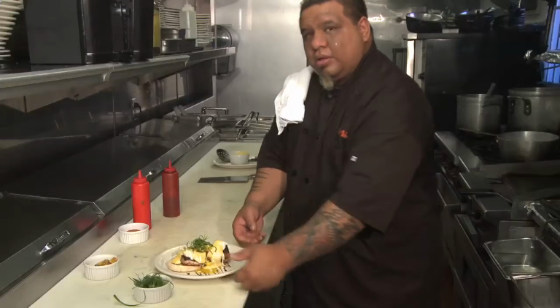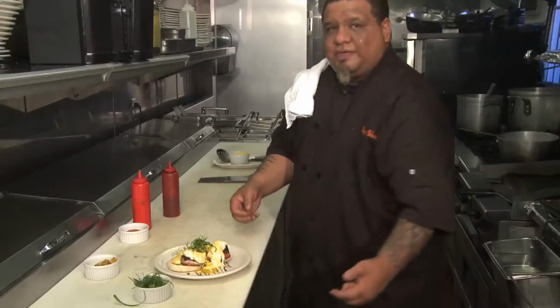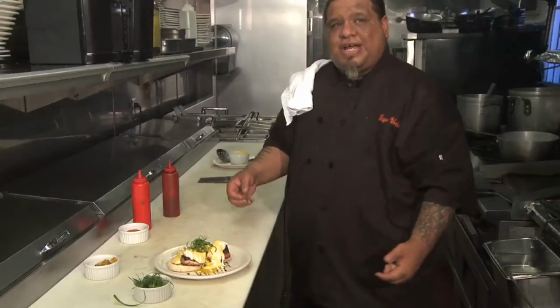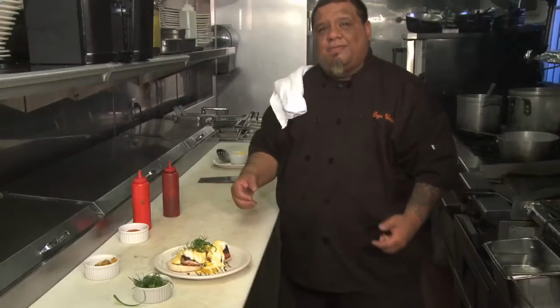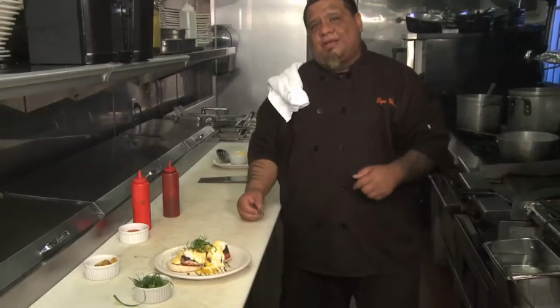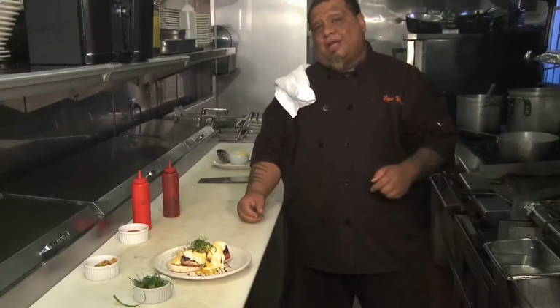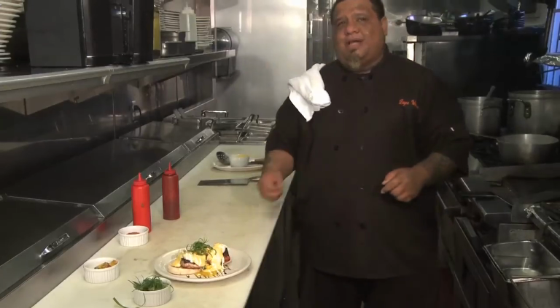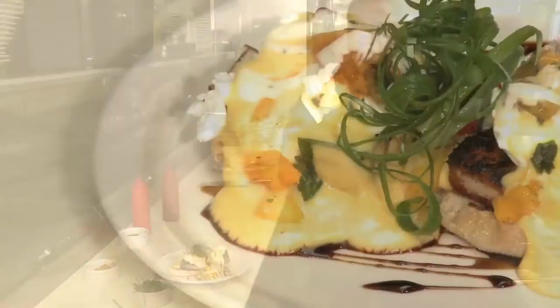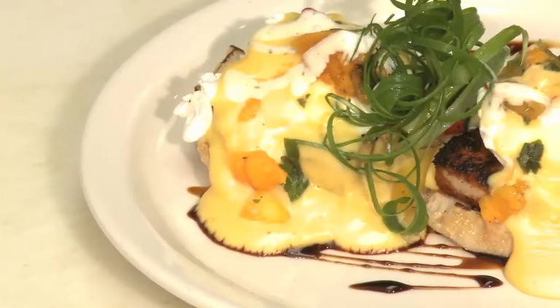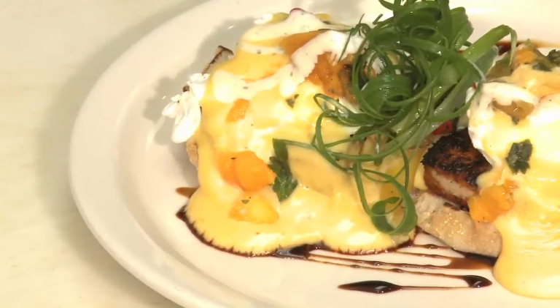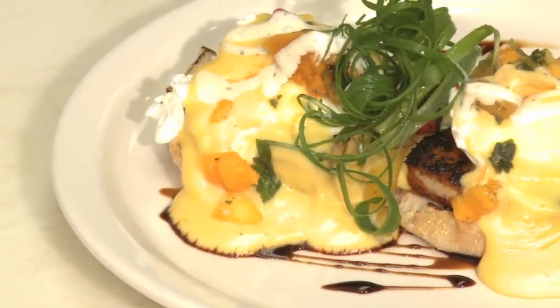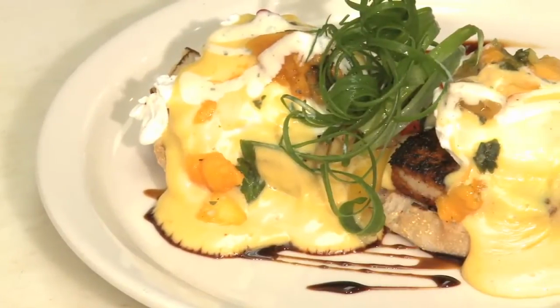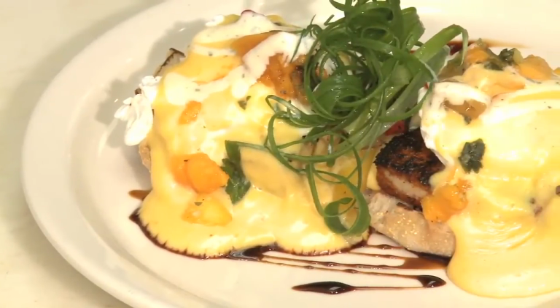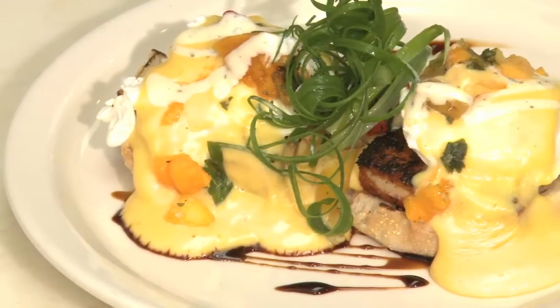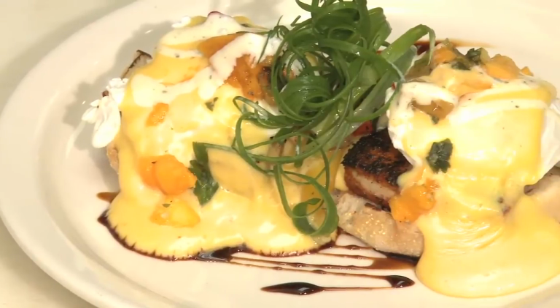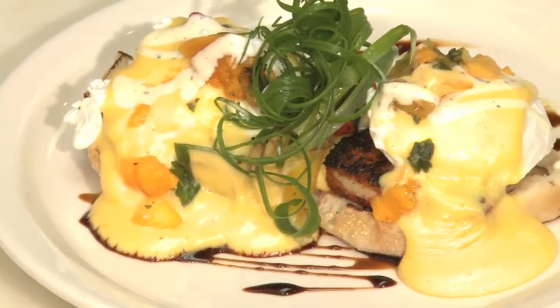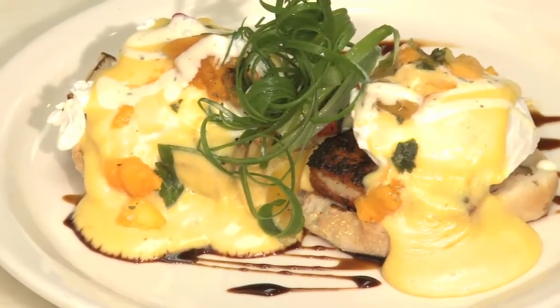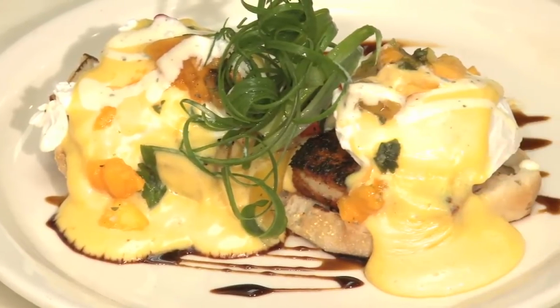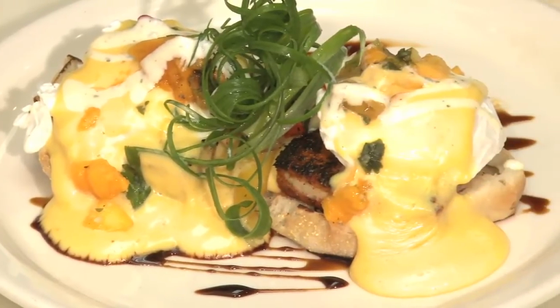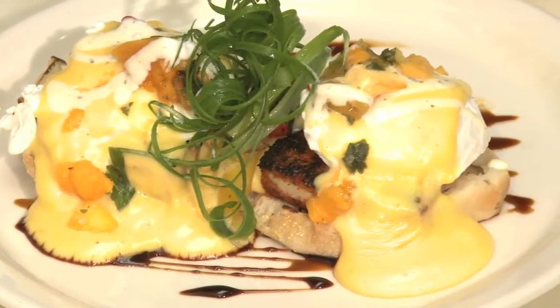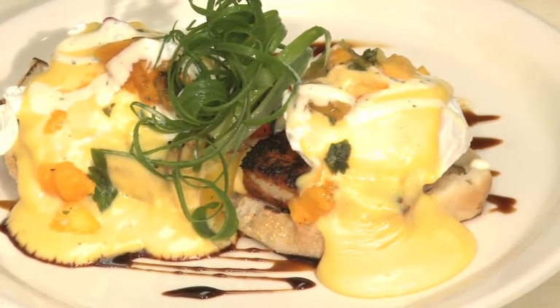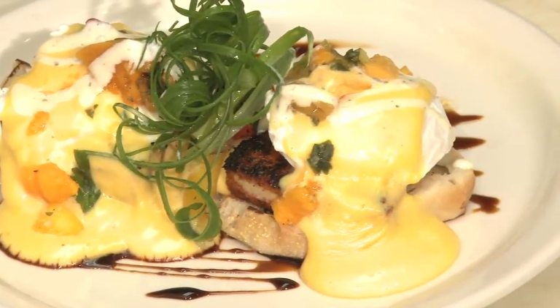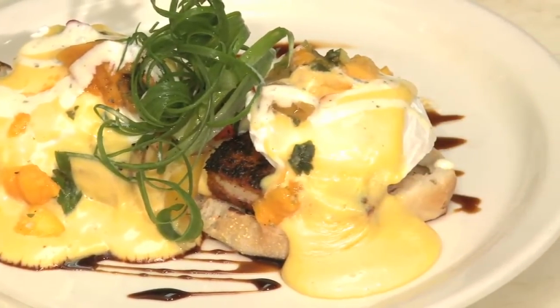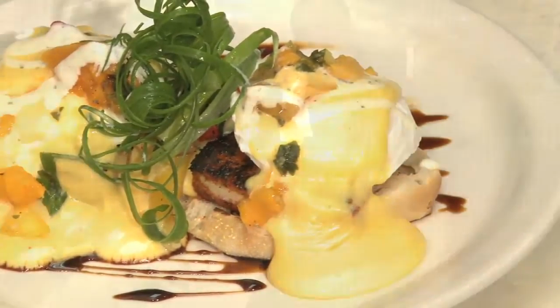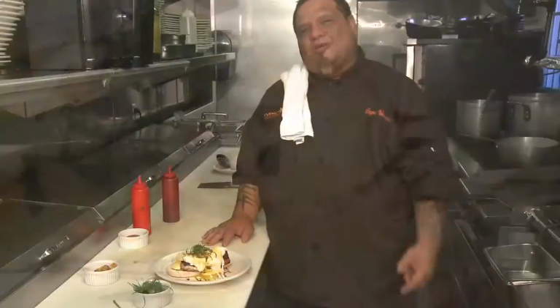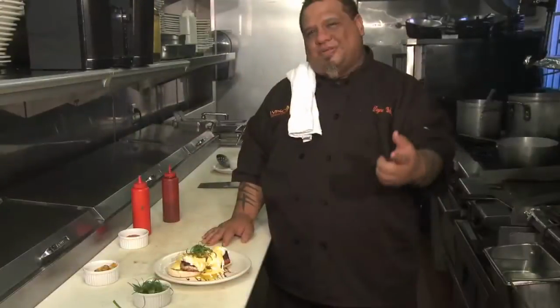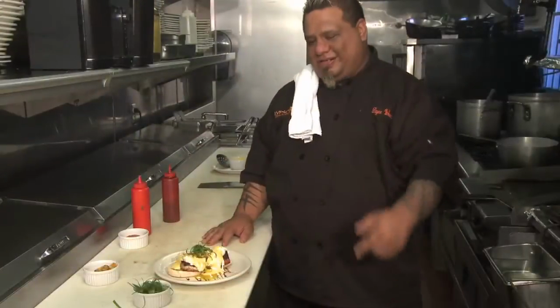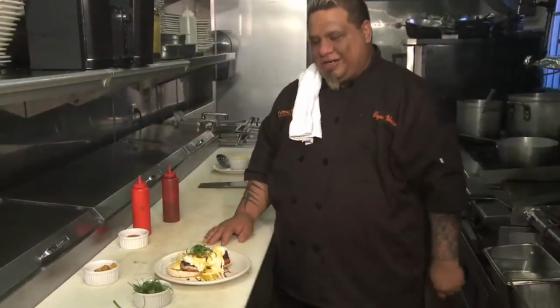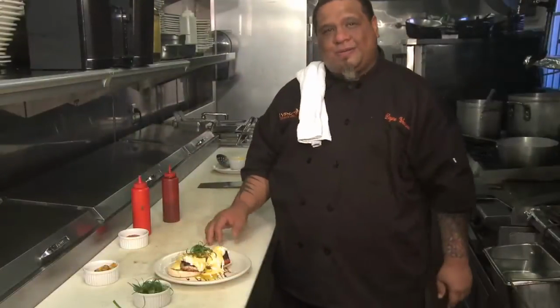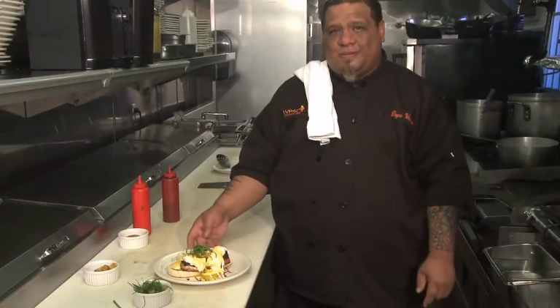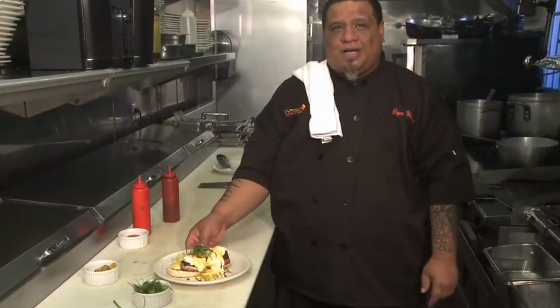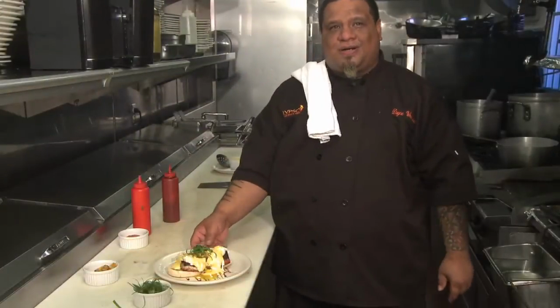And there you have it — Fresh Island Blackened Mahi-Mahi Eggs Benedict. Again, our brunch is 8 to 2, Saturdays and Sundays. Hope to see you there. Aloha.